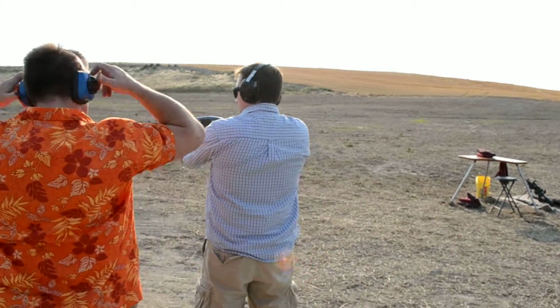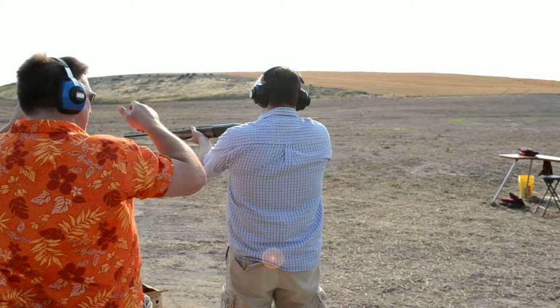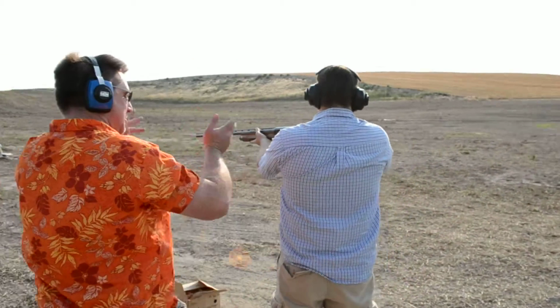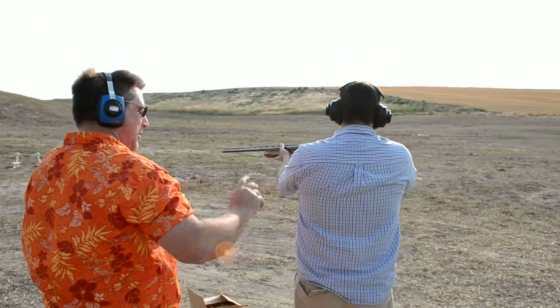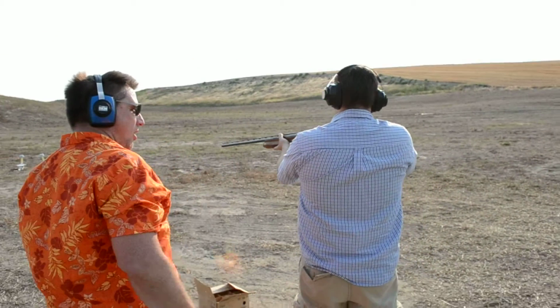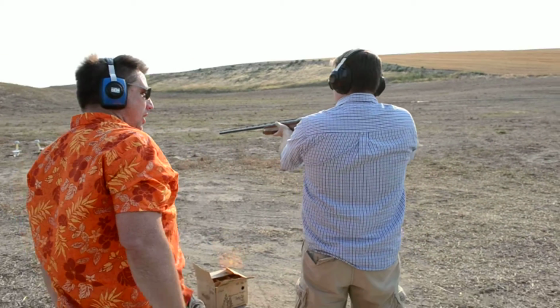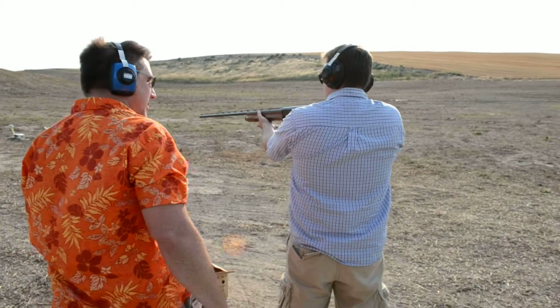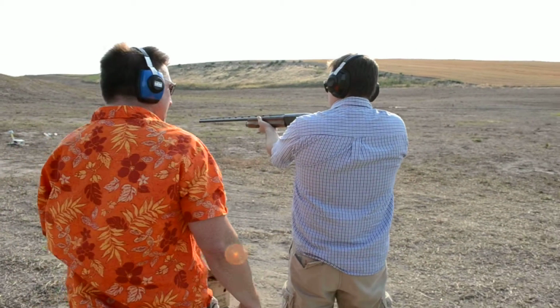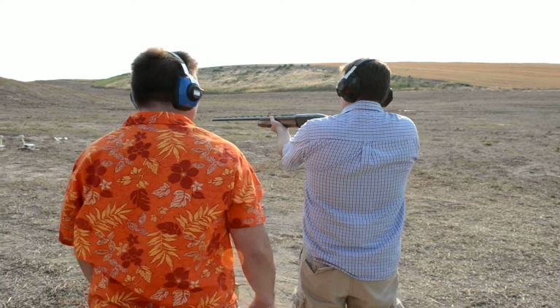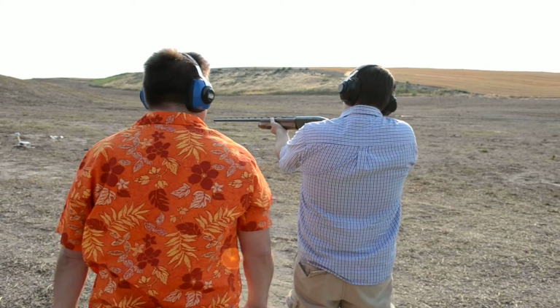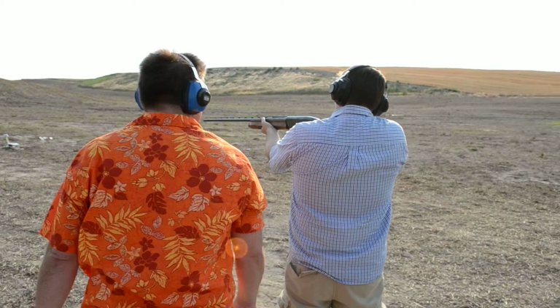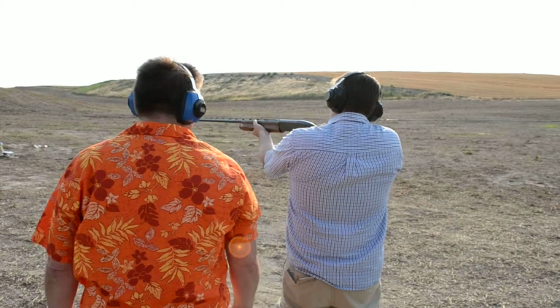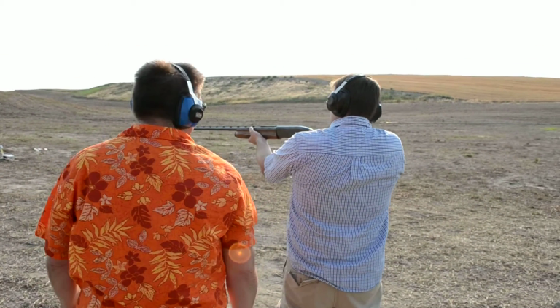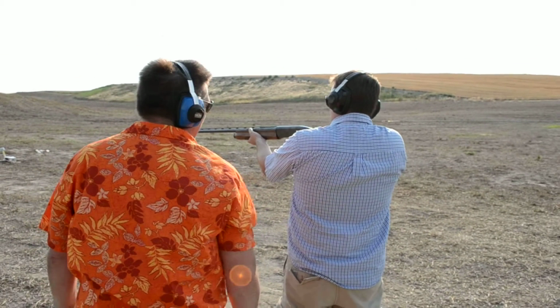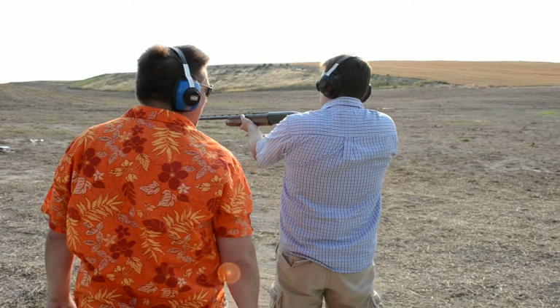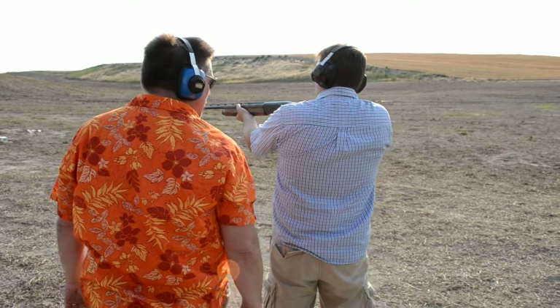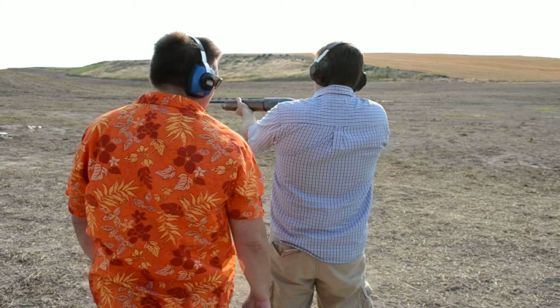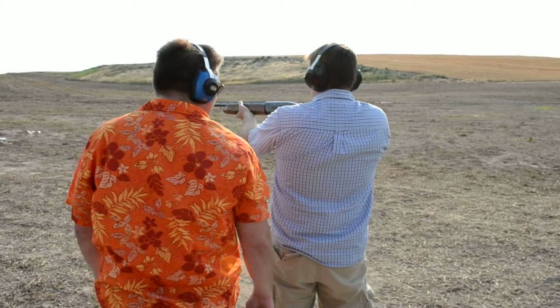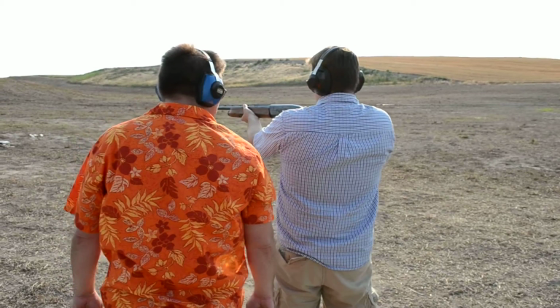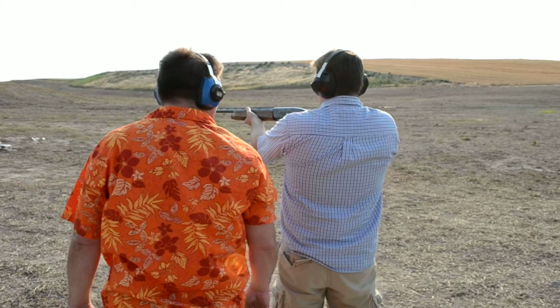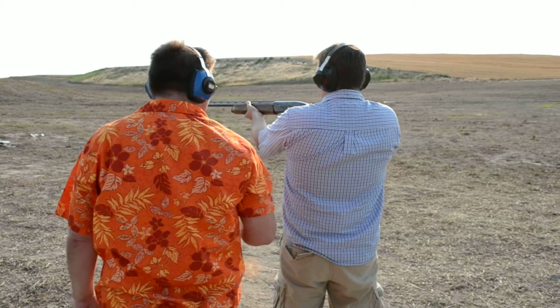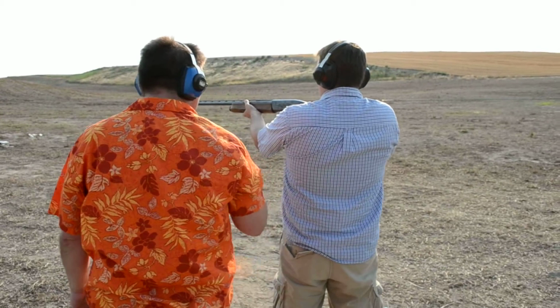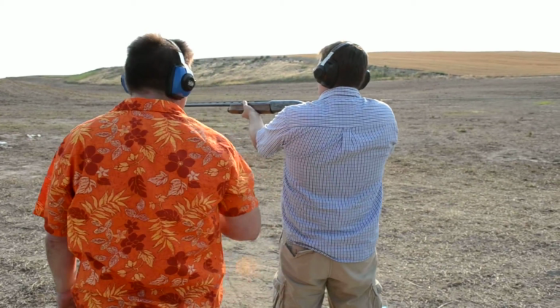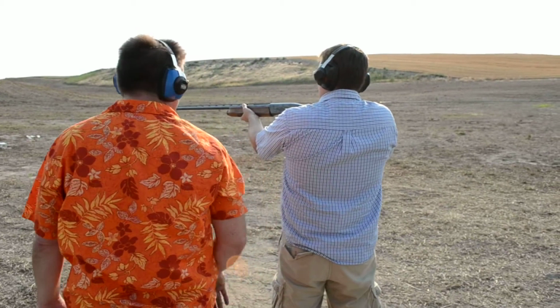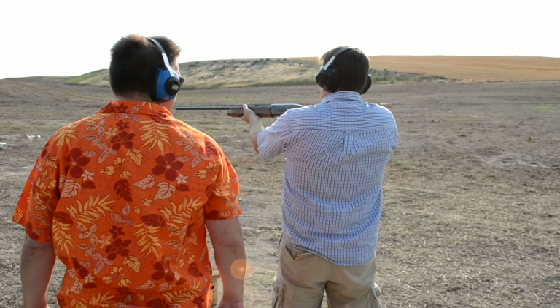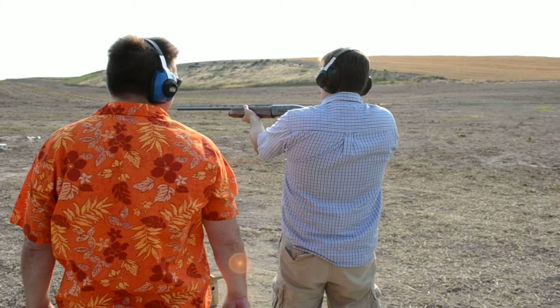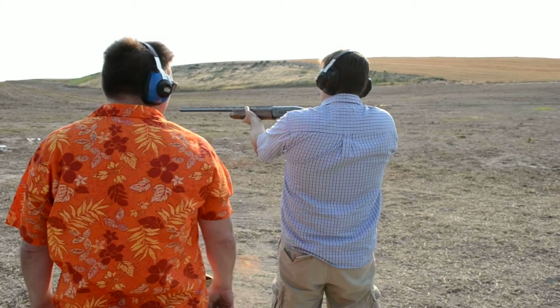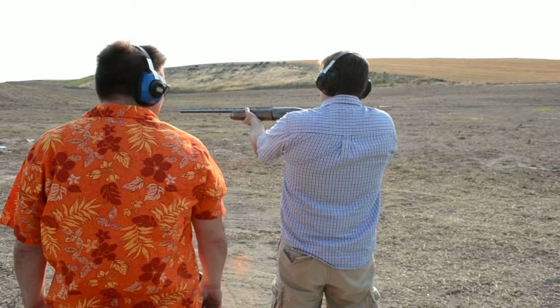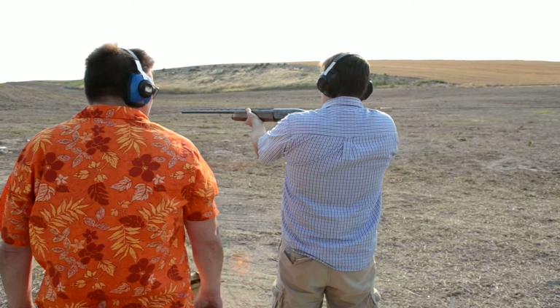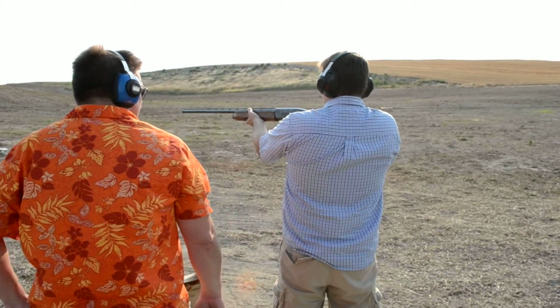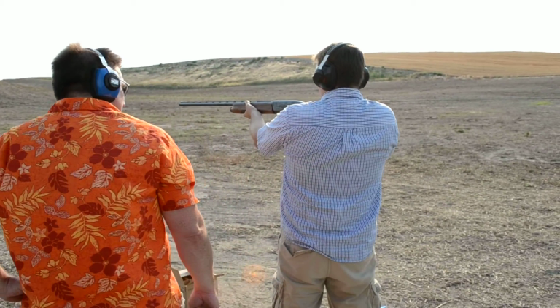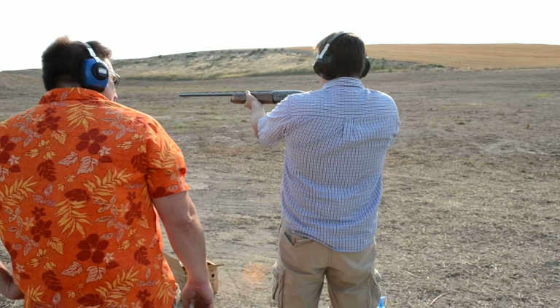Same principle, but longer. And it won't kick very much at all. It's semi-auto. So you take it off safe.